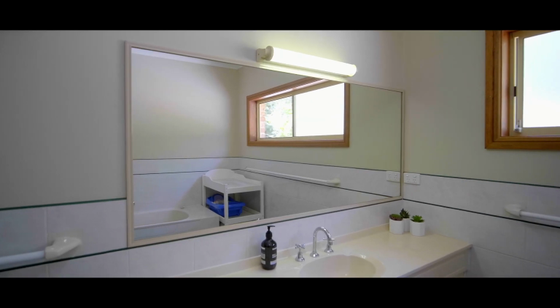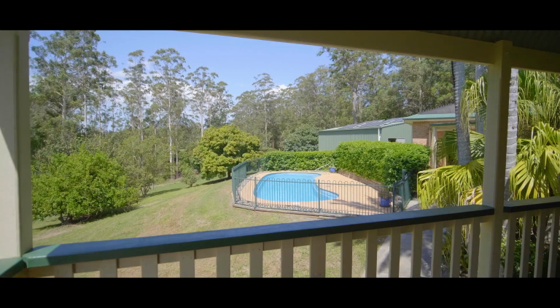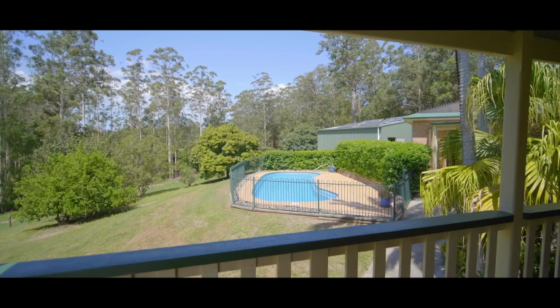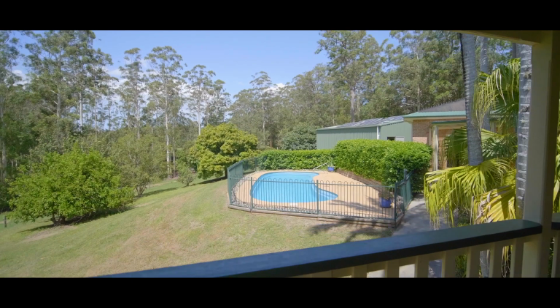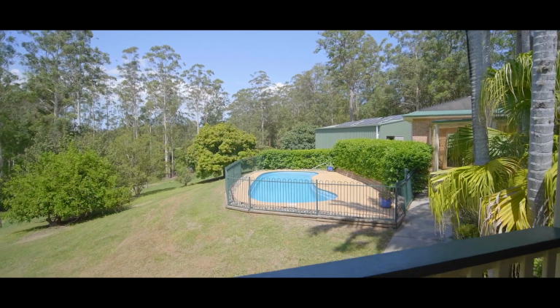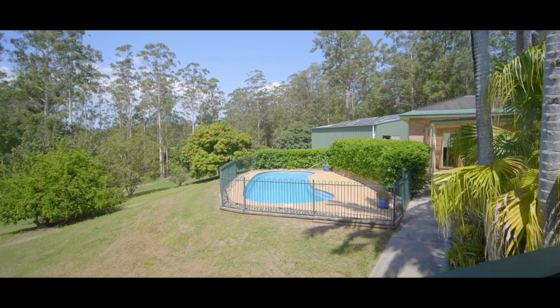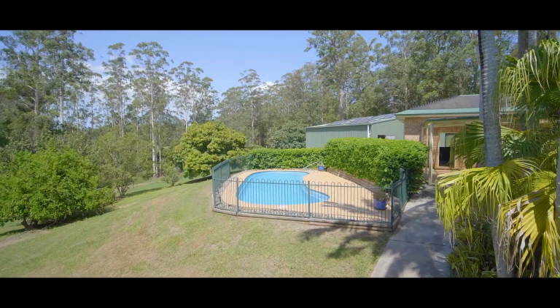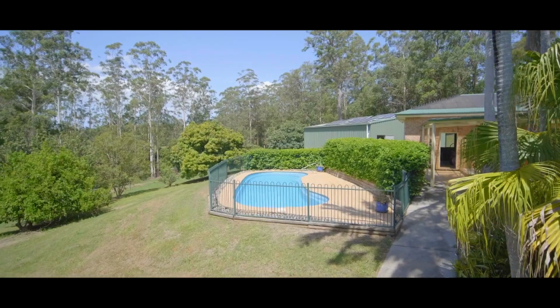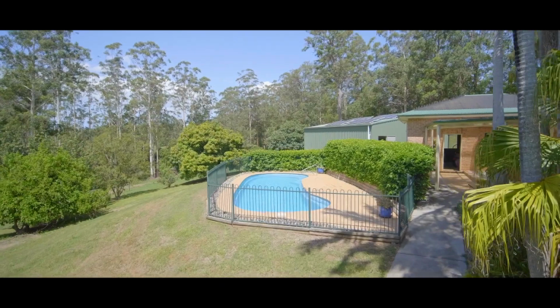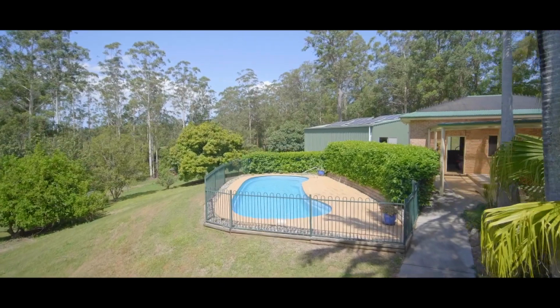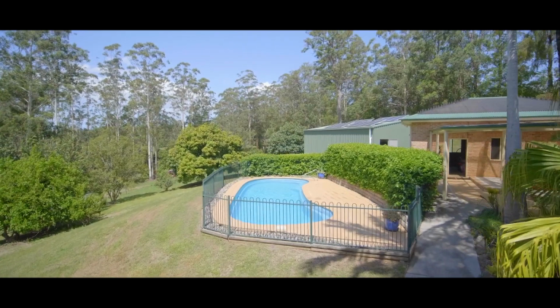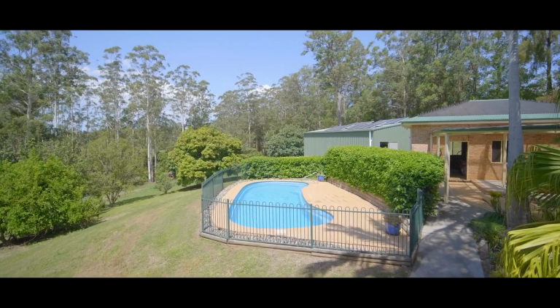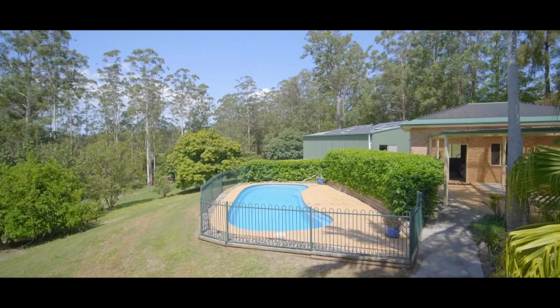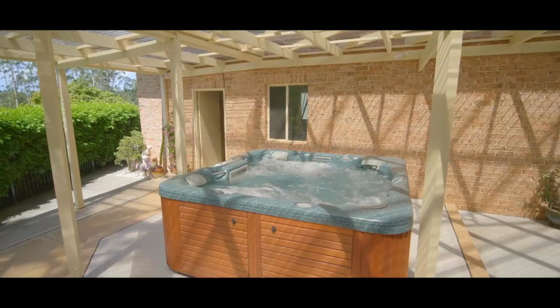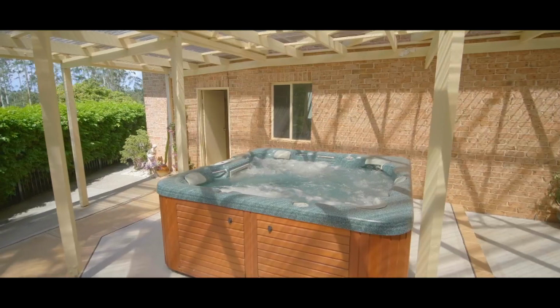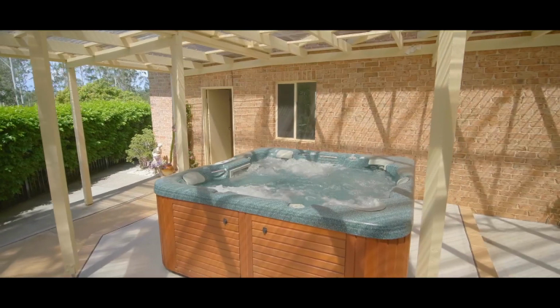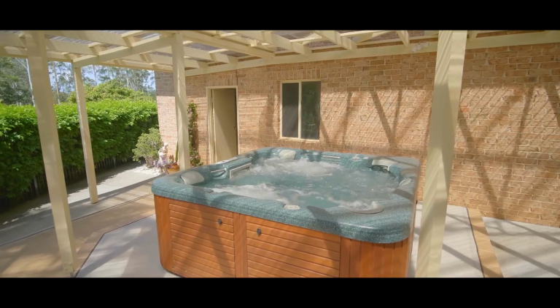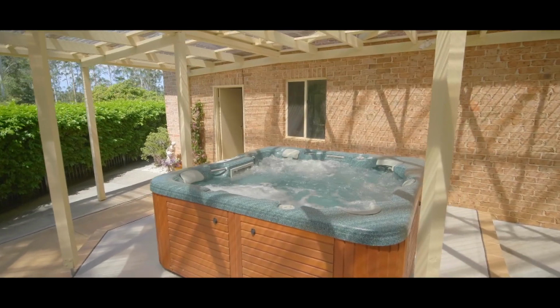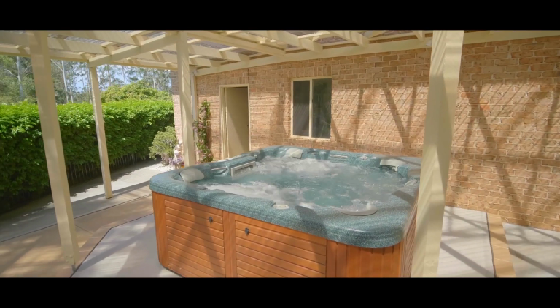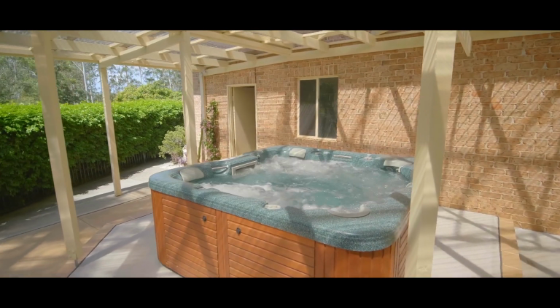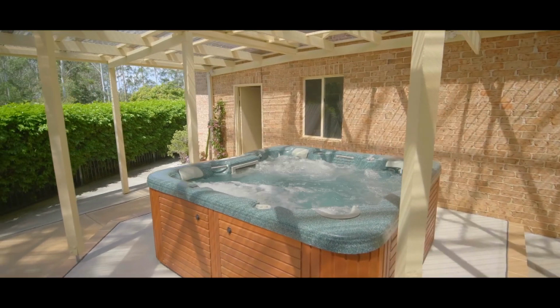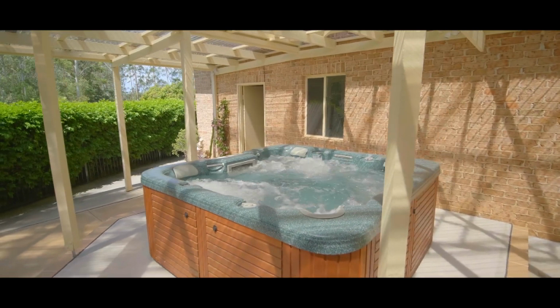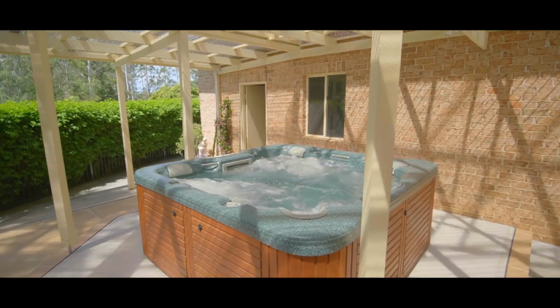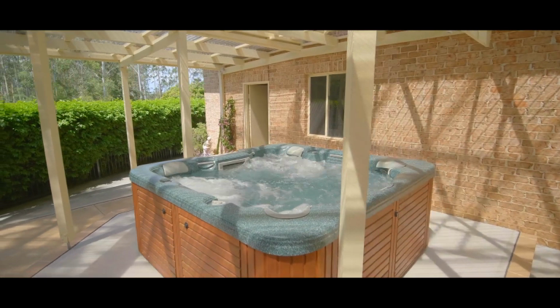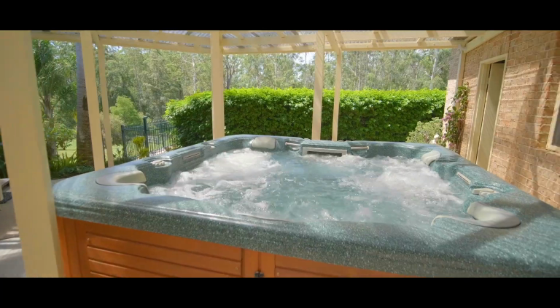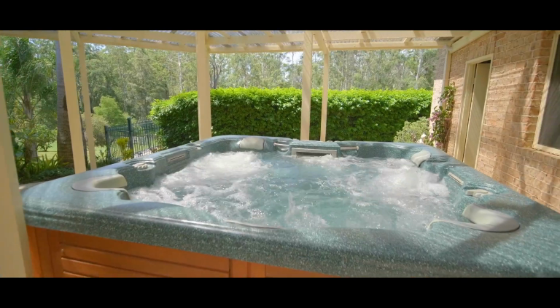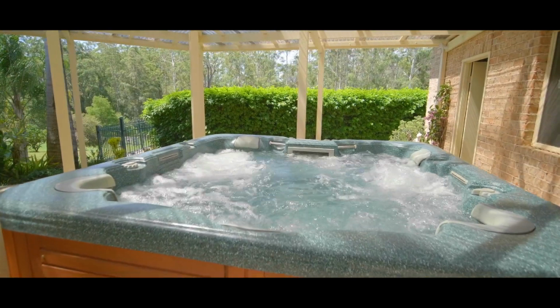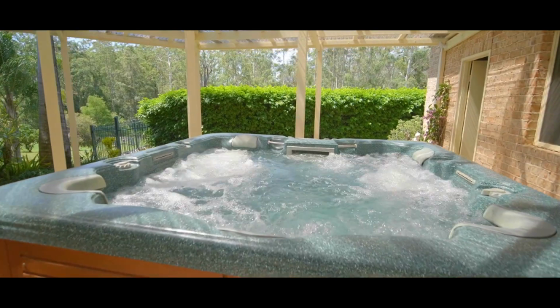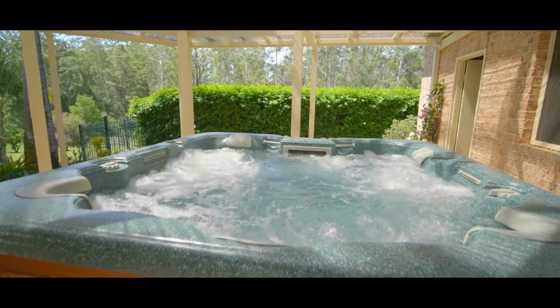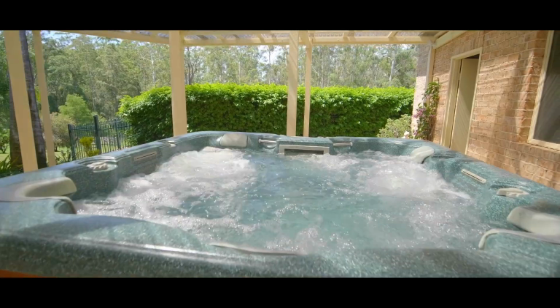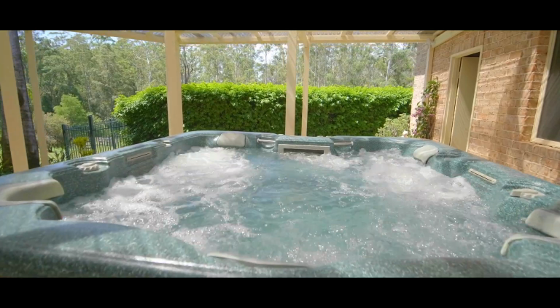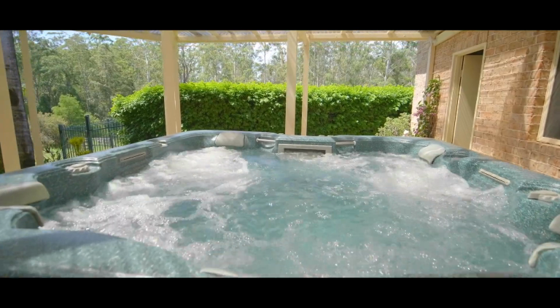The central courtyard of the home includes an impressive in-ground pool, plus an undercover area with a six person spa.